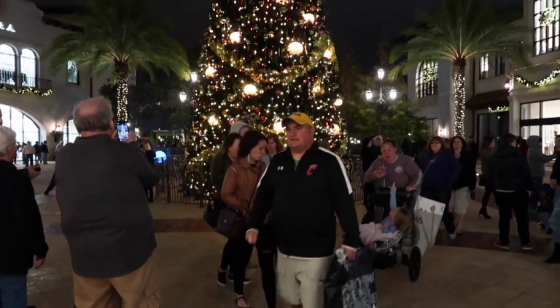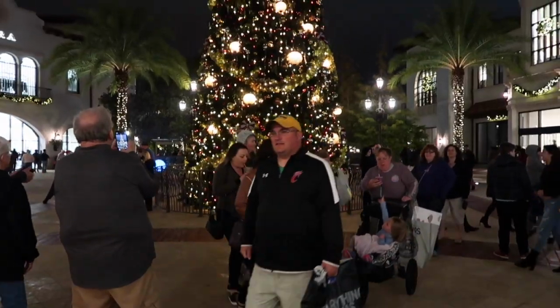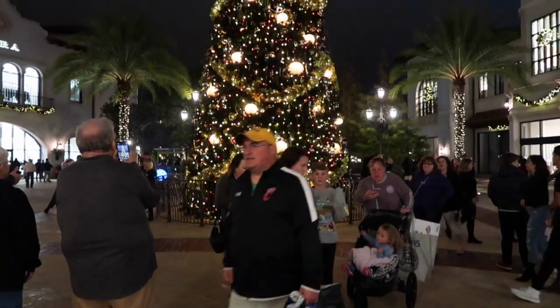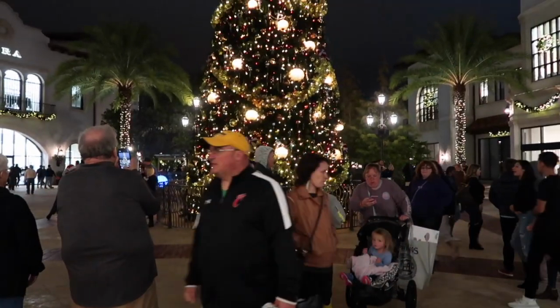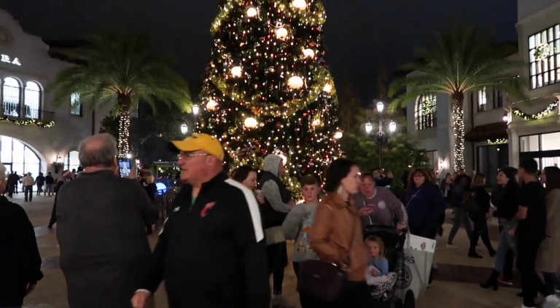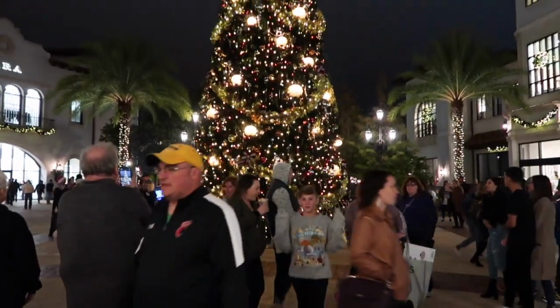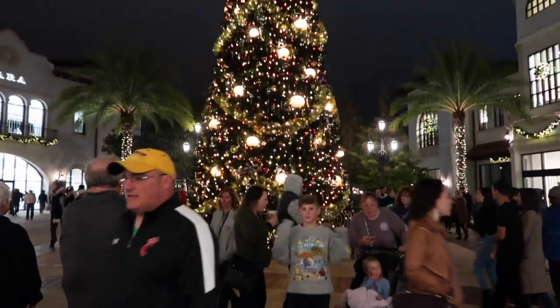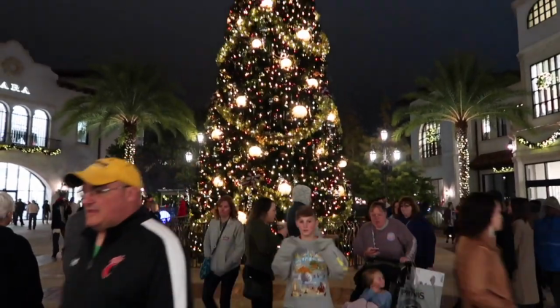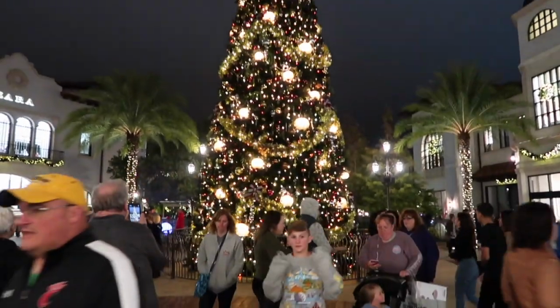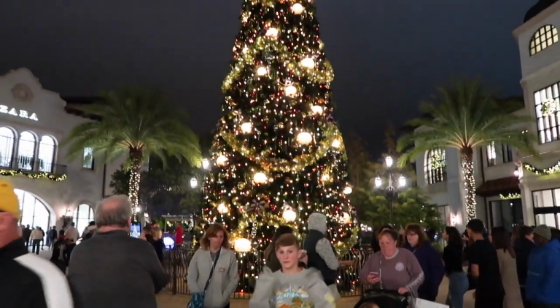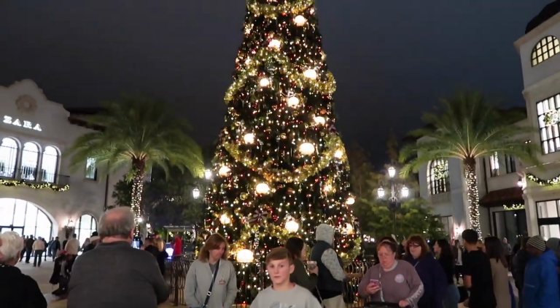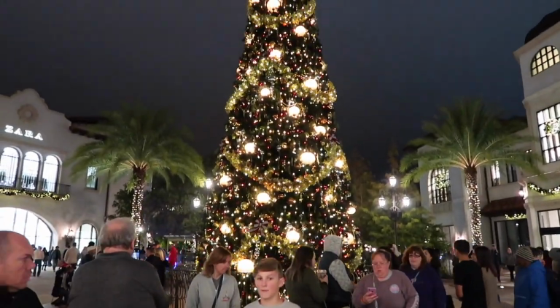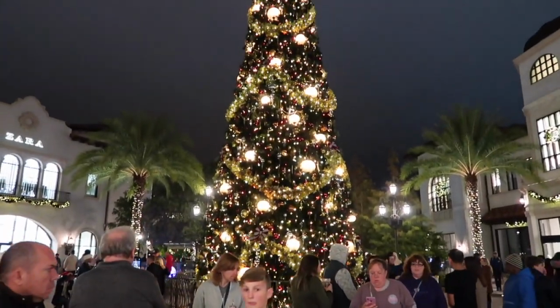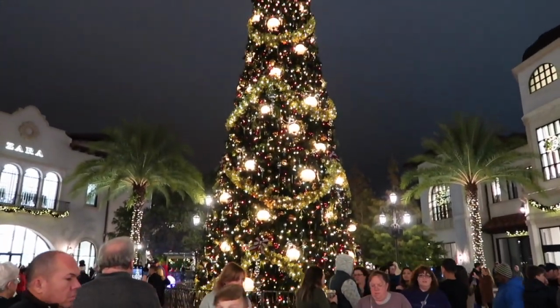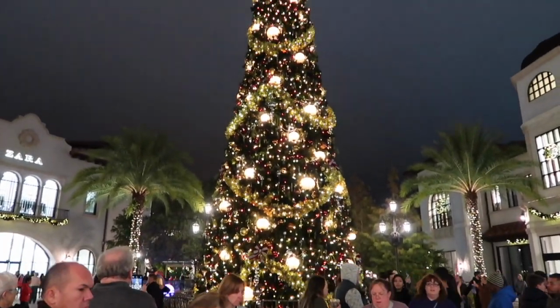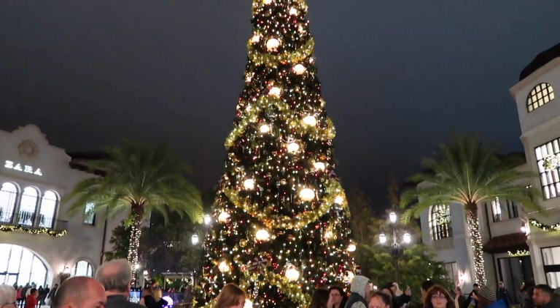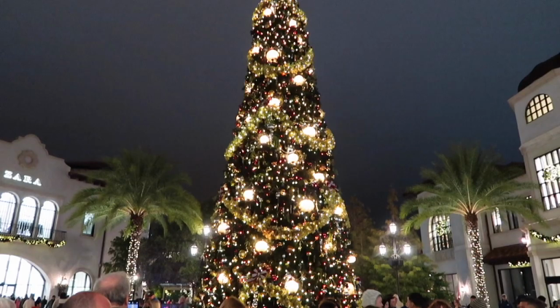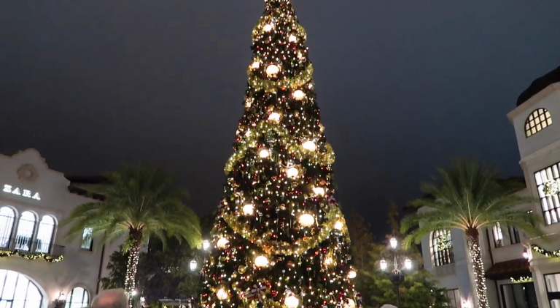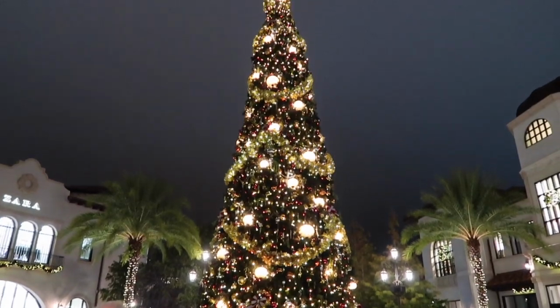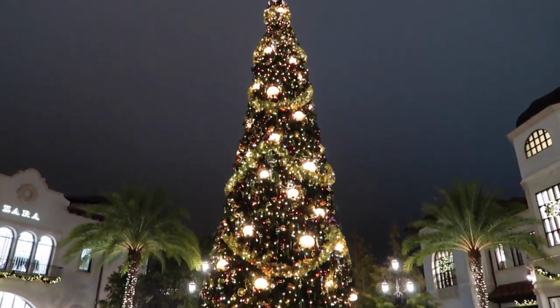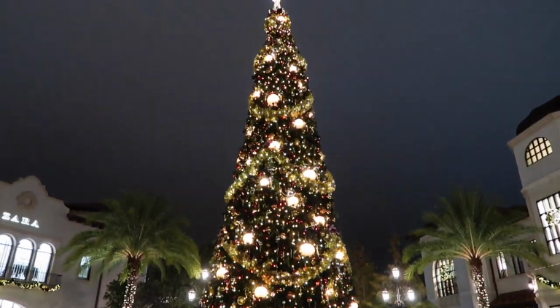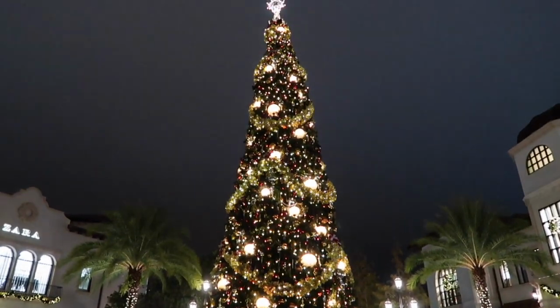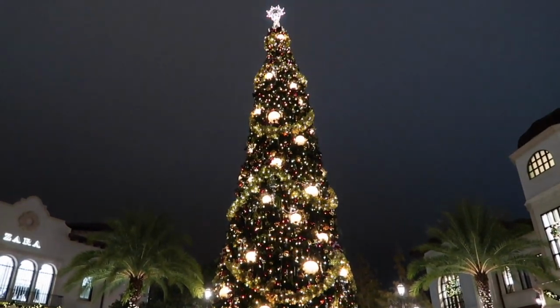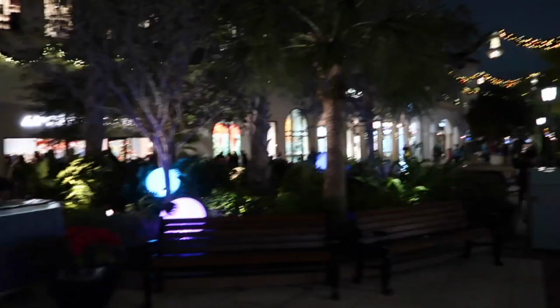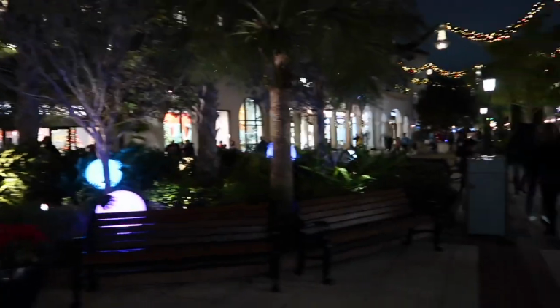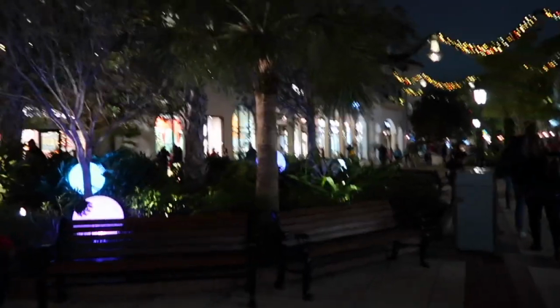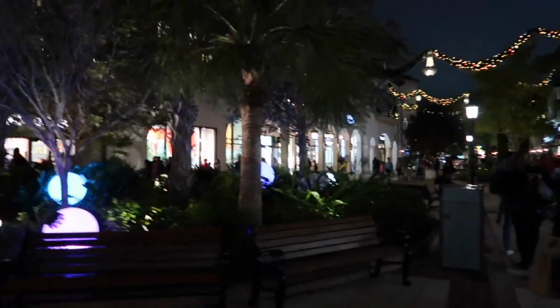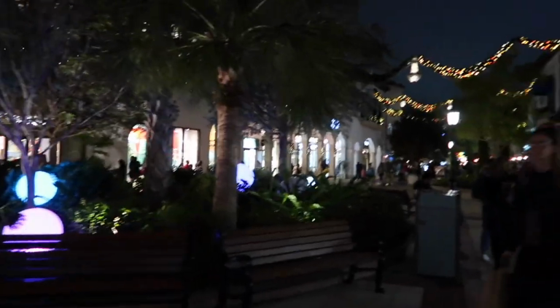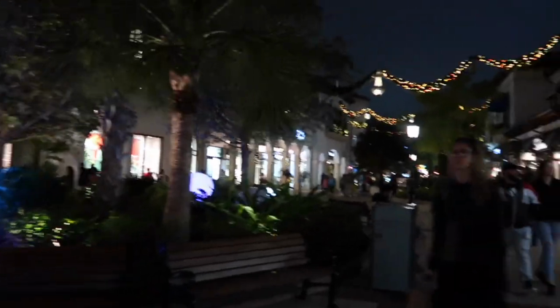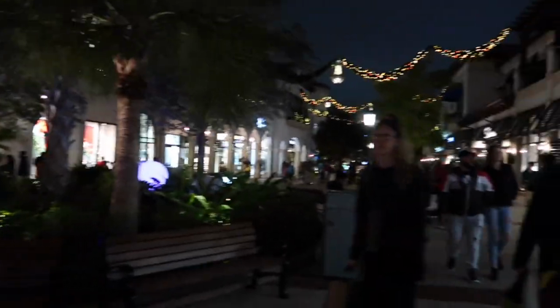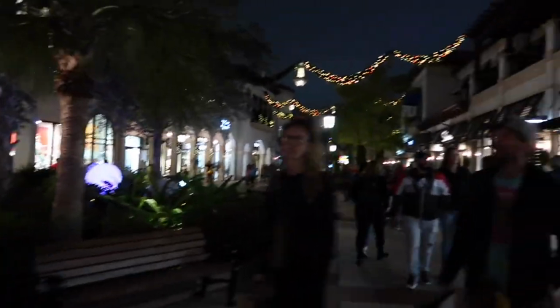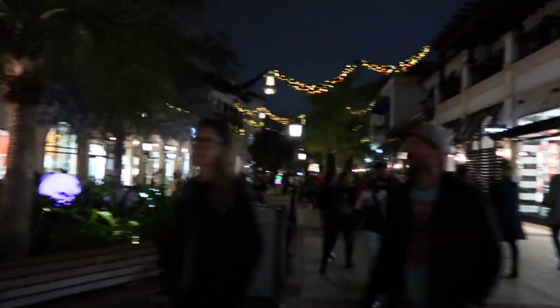They just put up the new Christmas tree at Disney Springs — it's so pretty and glittery. There are even more Christmas decorations. Oh my gosh.